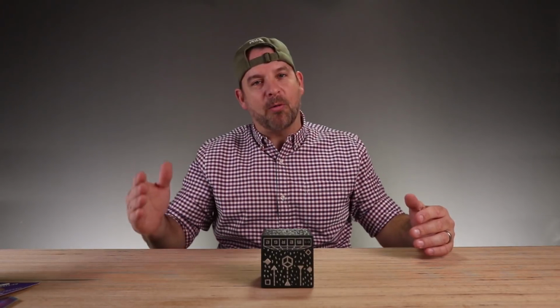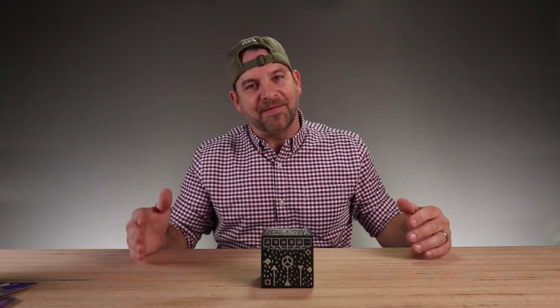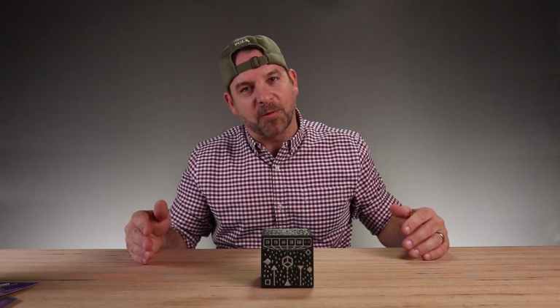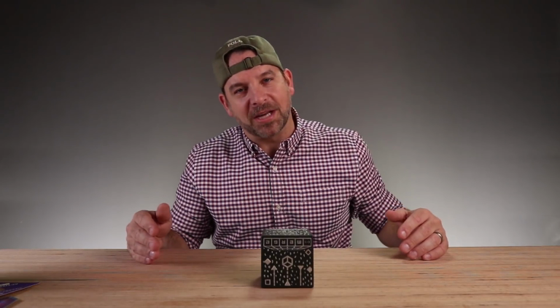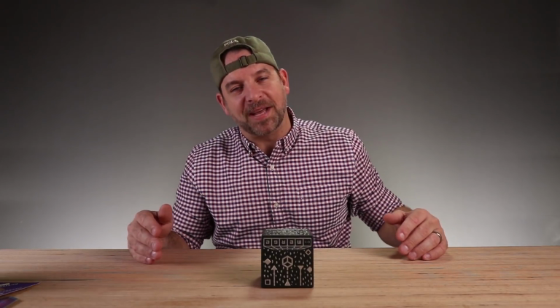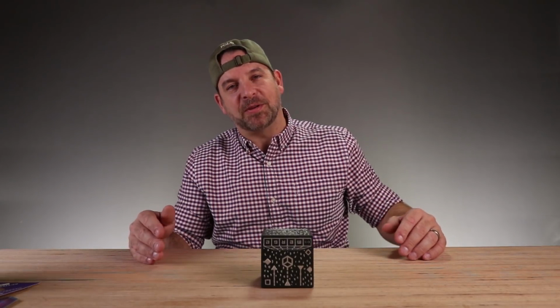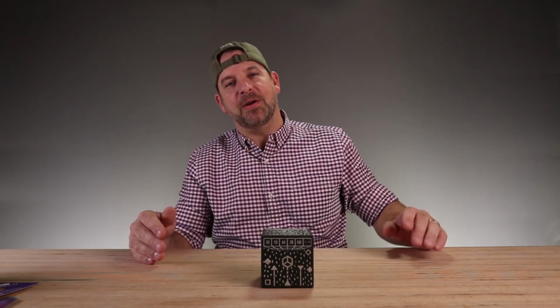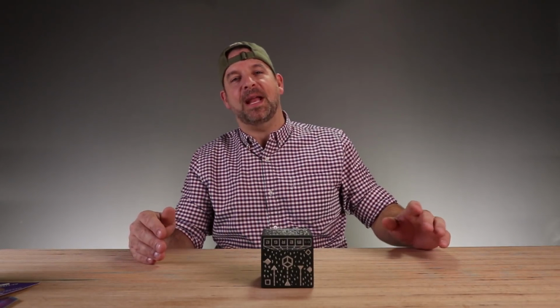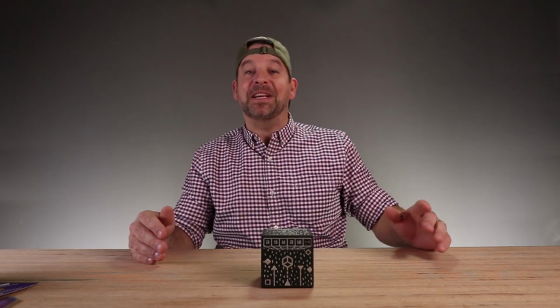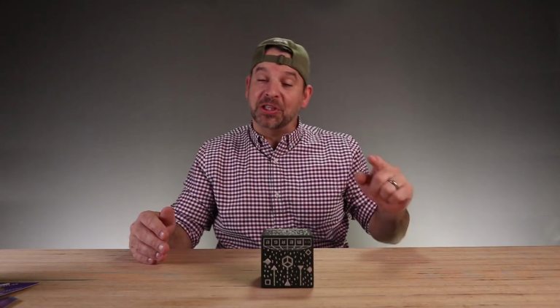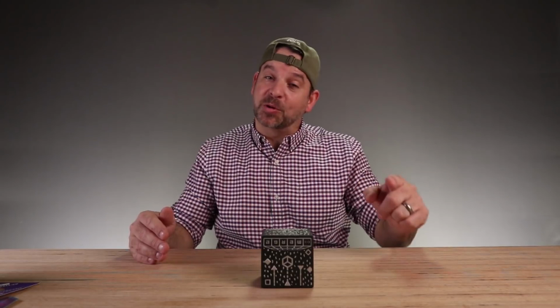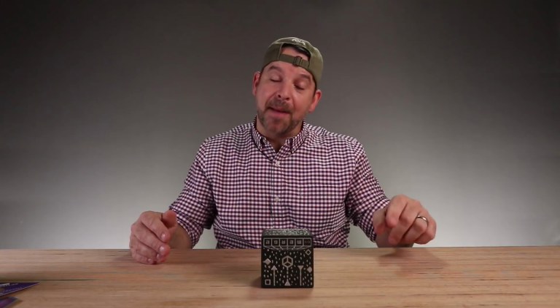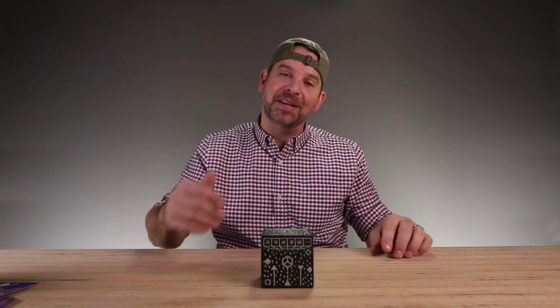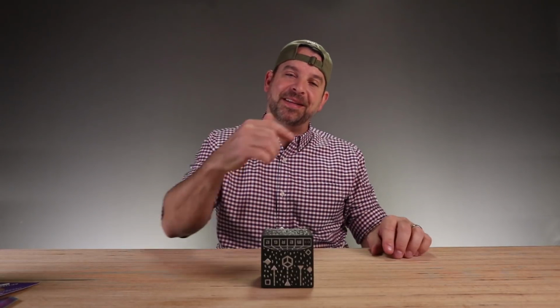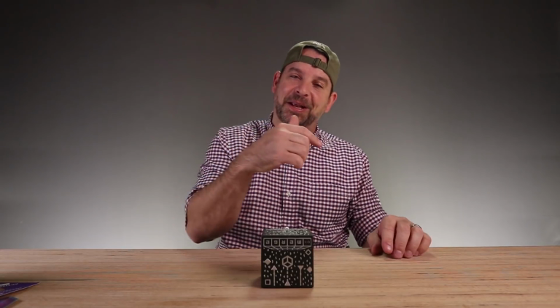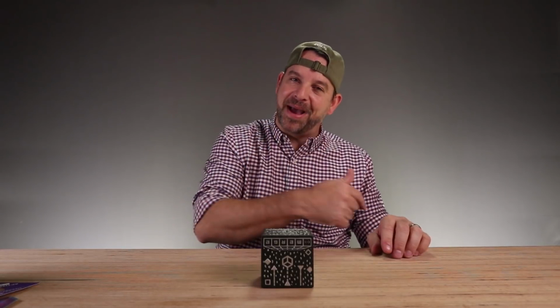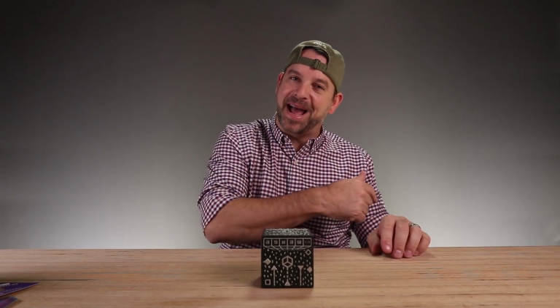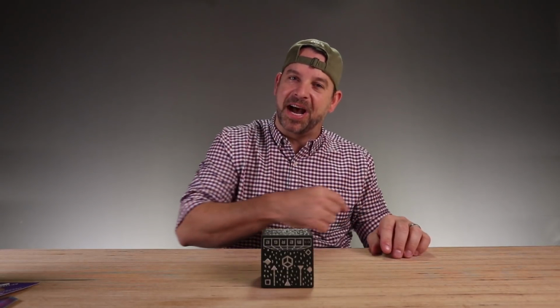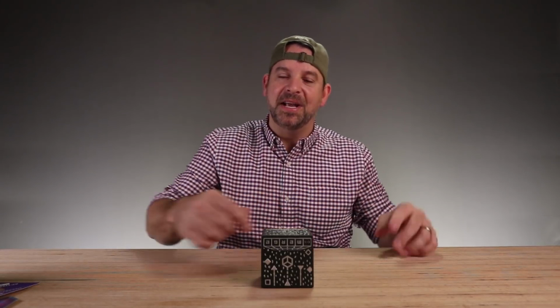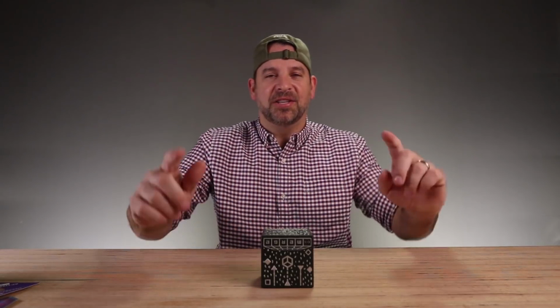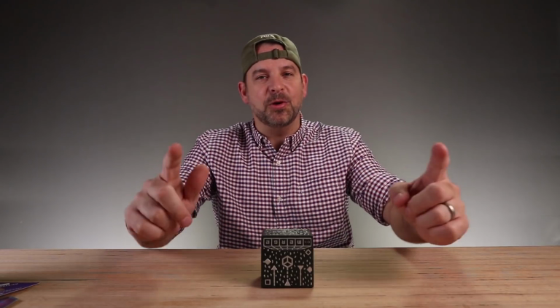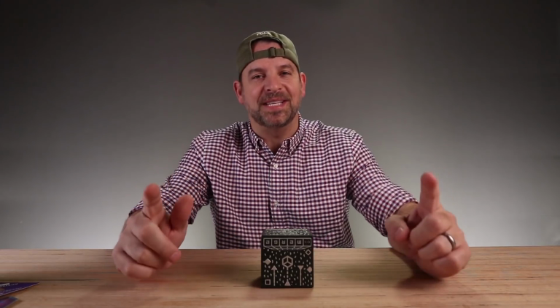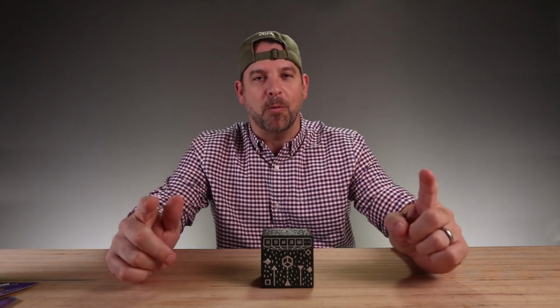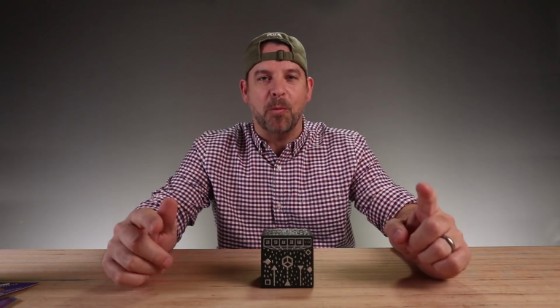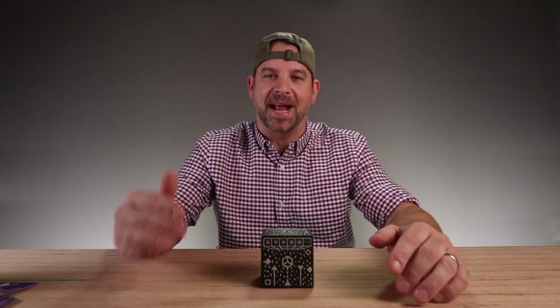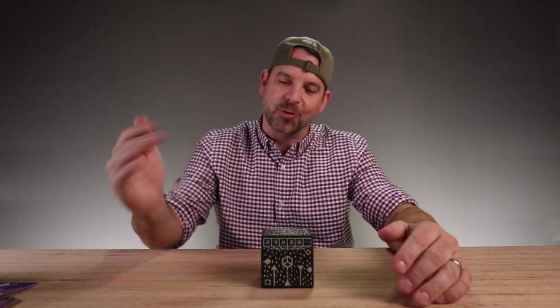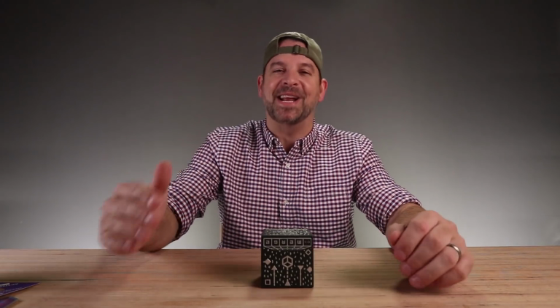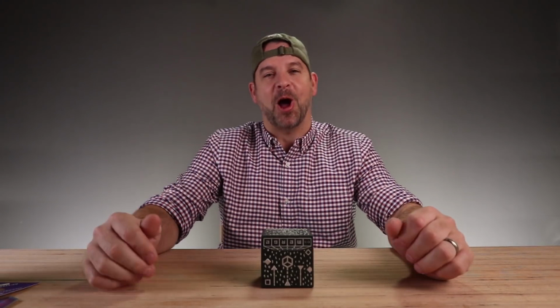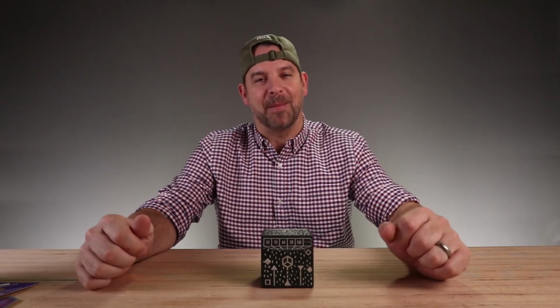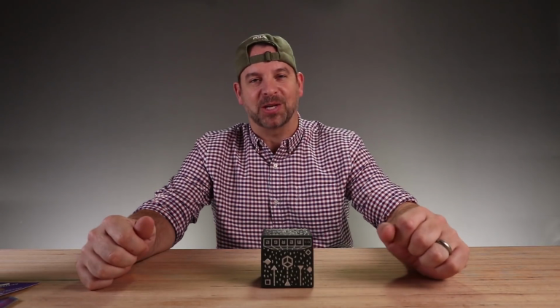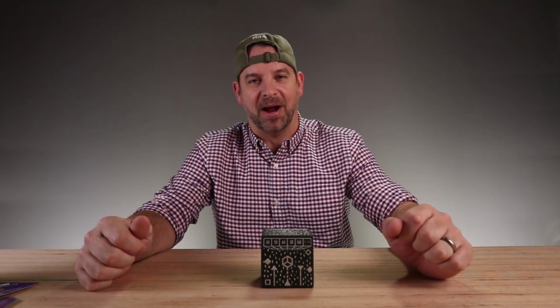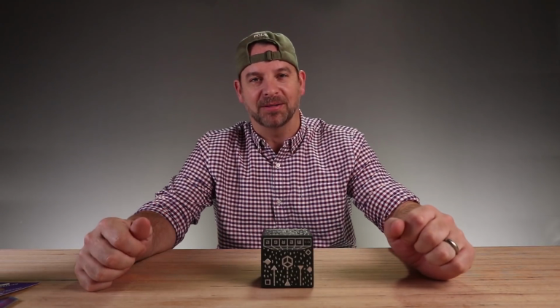All right, thanks for watching, thanks for tuning in. Make sure you subscribe and hit that little bell icon so you can see what we open next, right here on Unbox Warehouse.